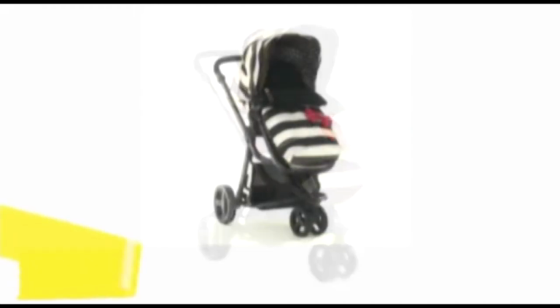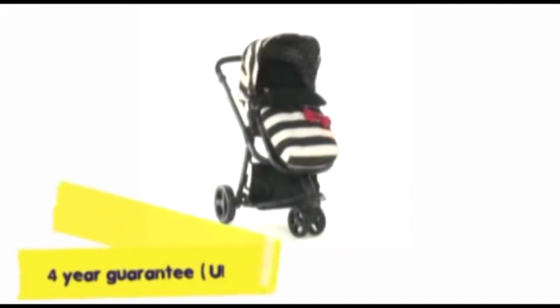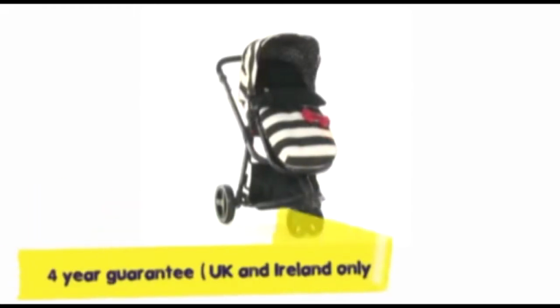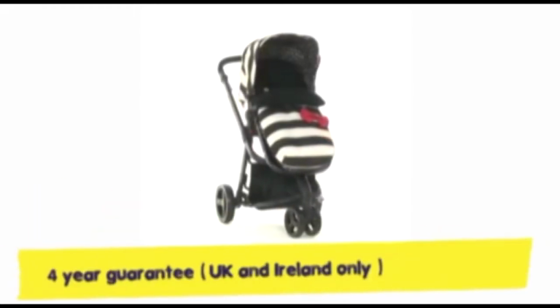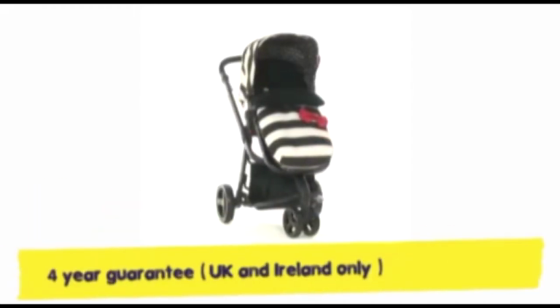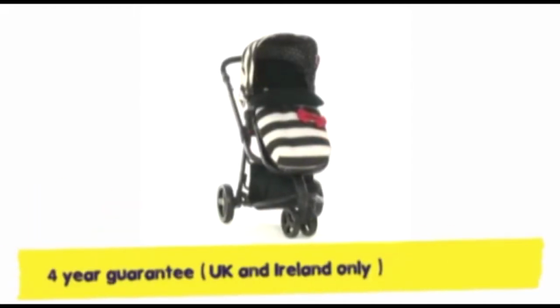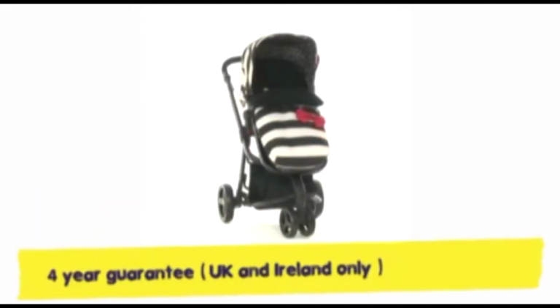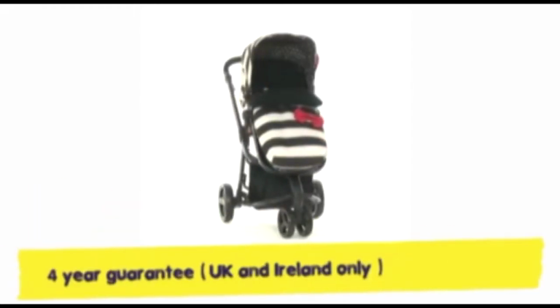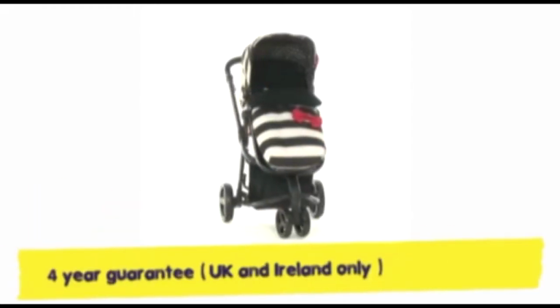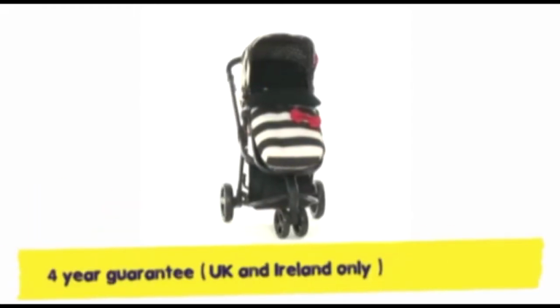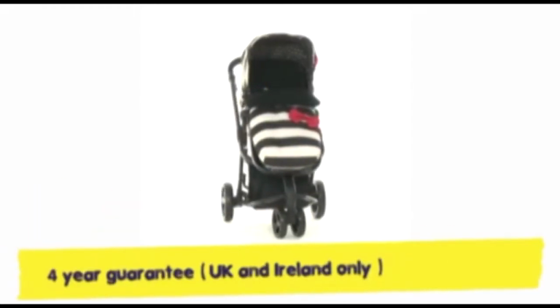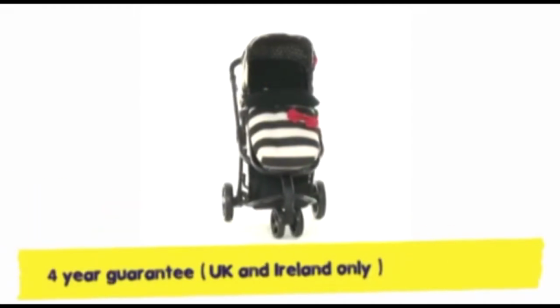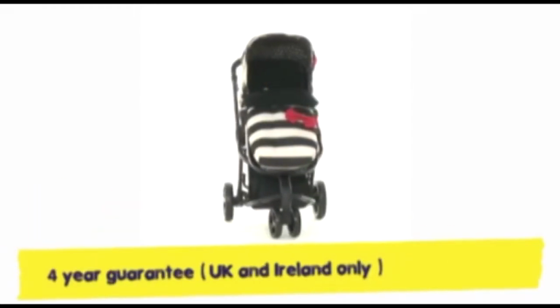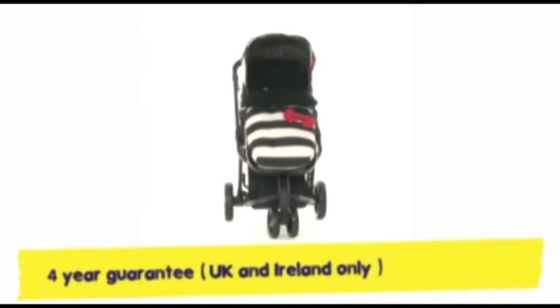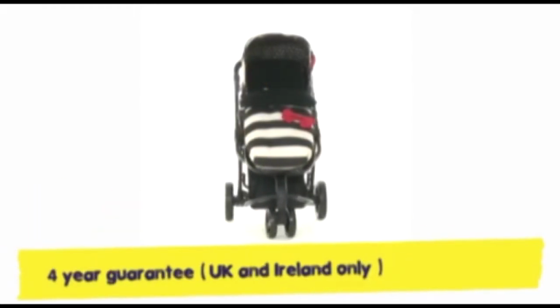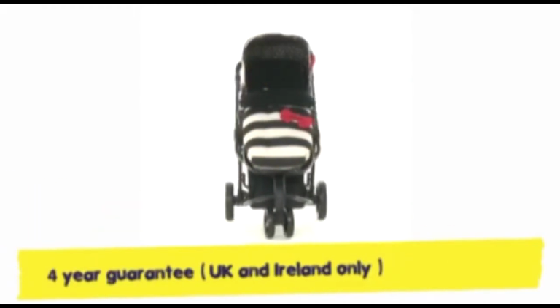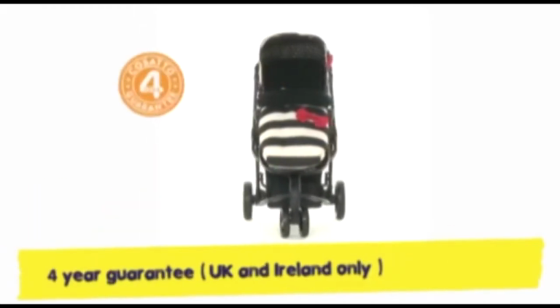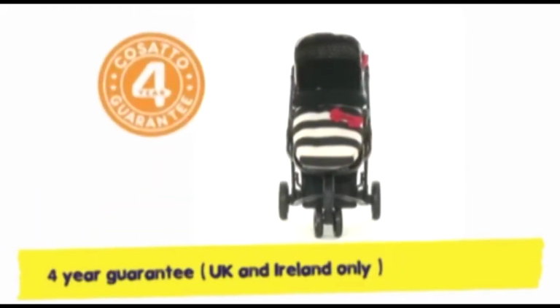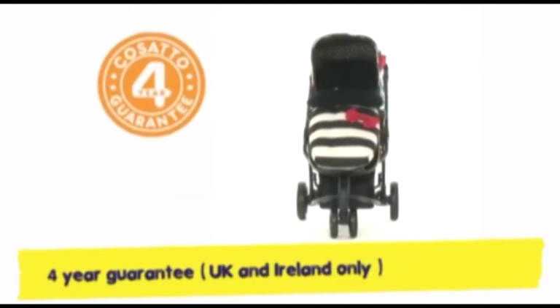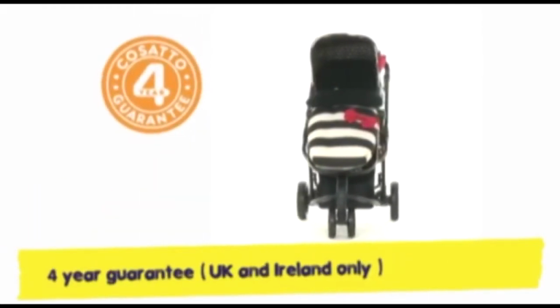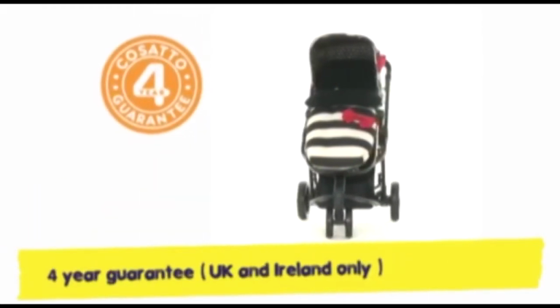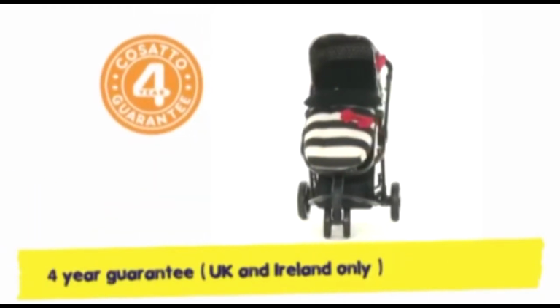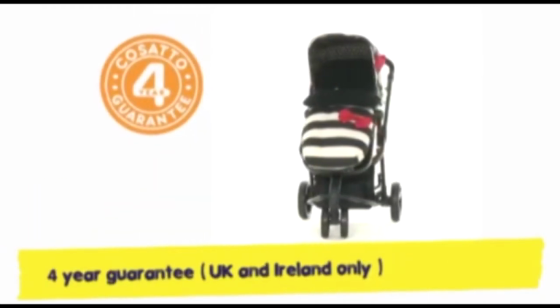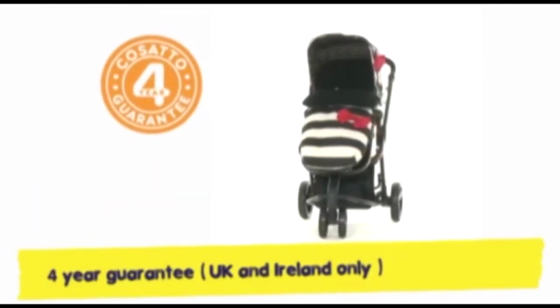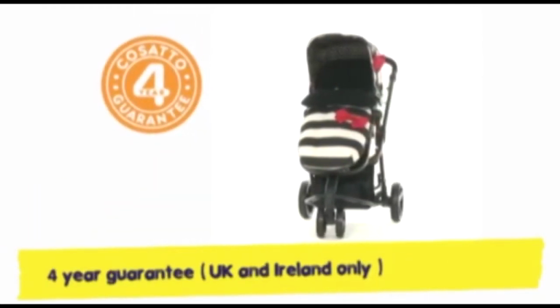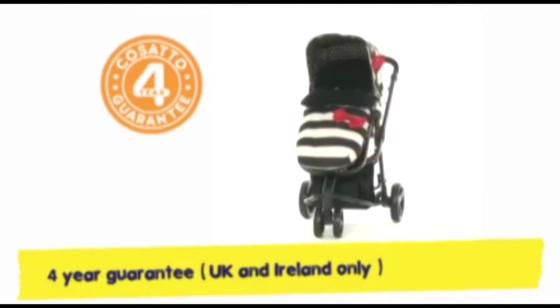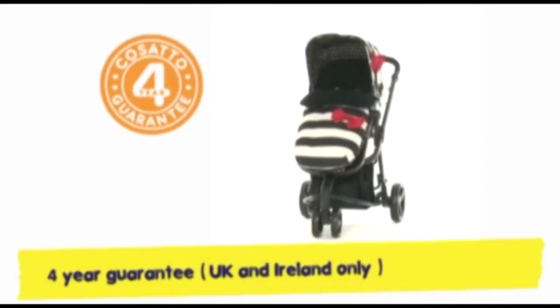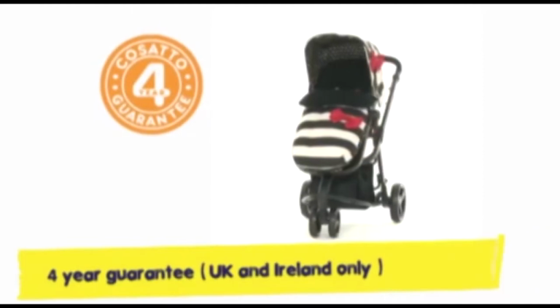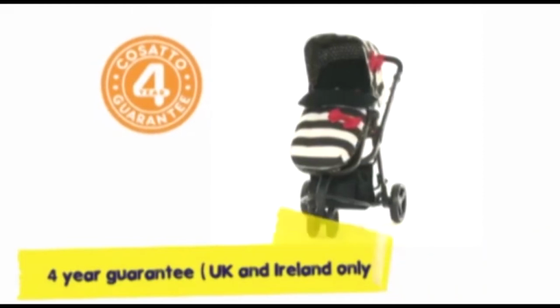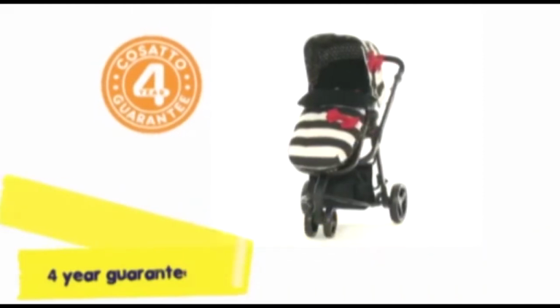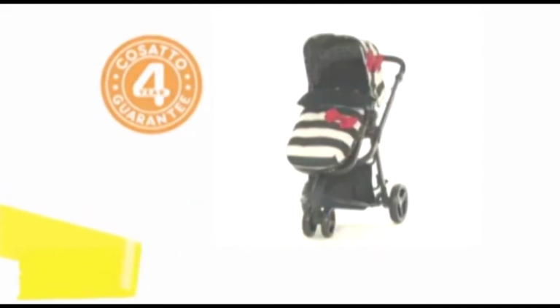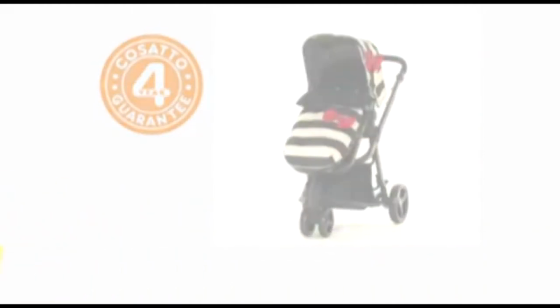That Giggler's a hoot, it's clear to see. And he comes with a free four-year guarantee.